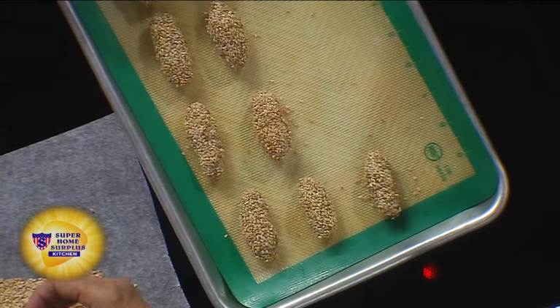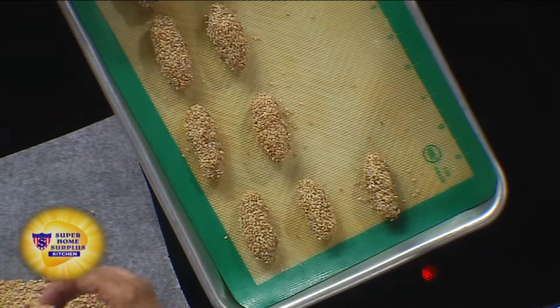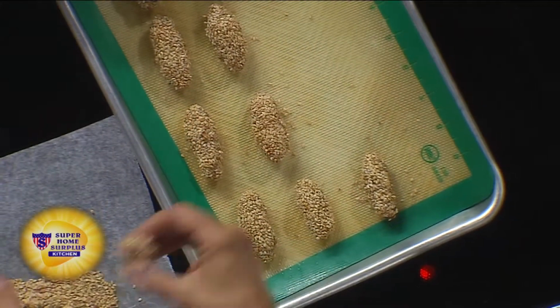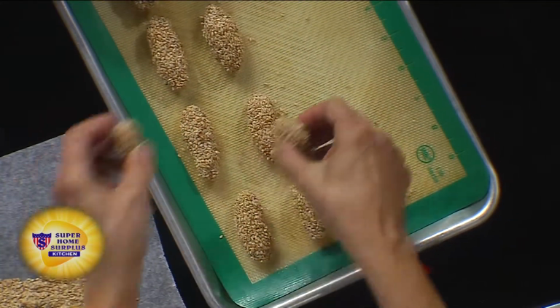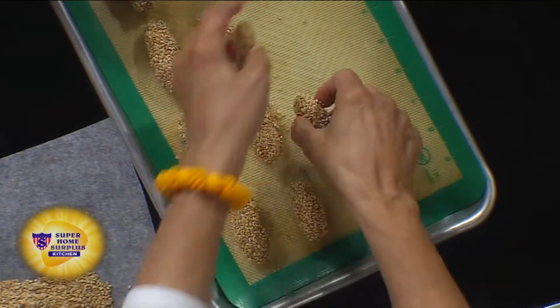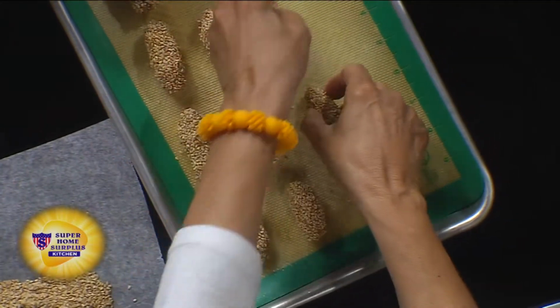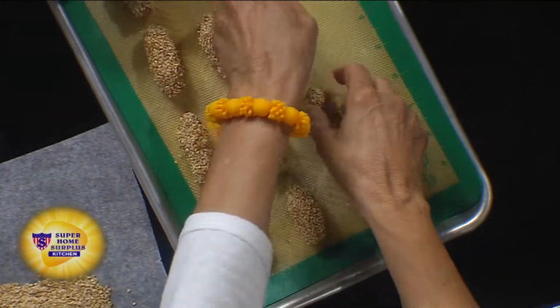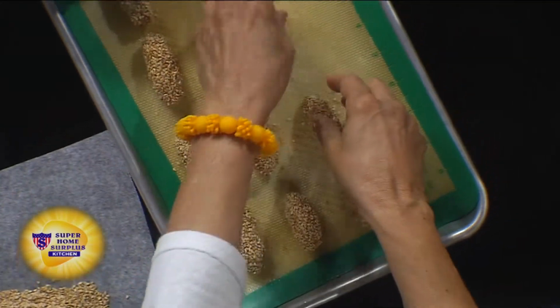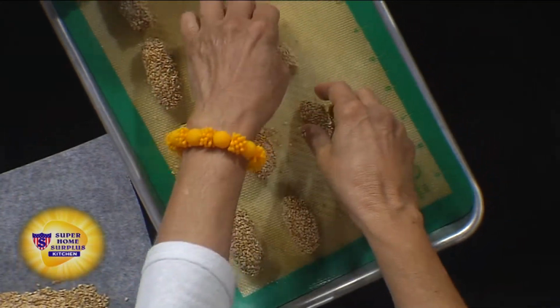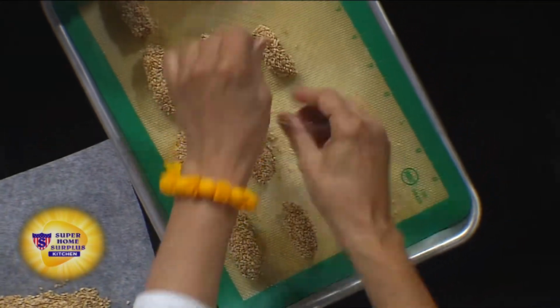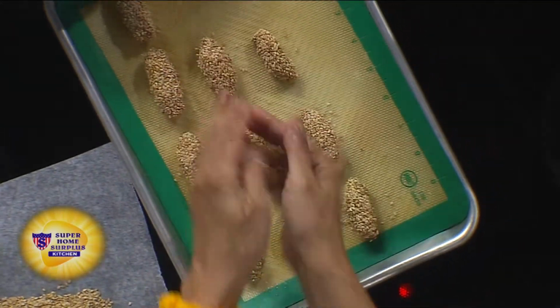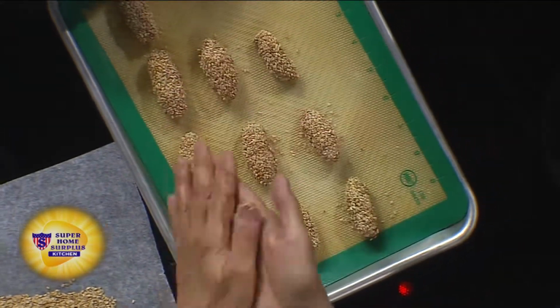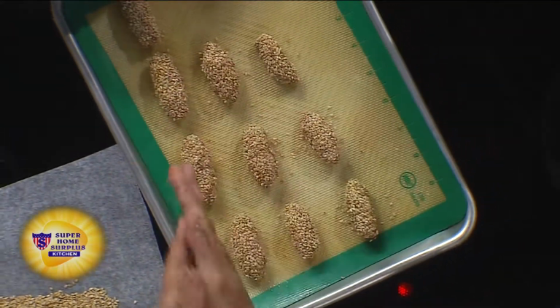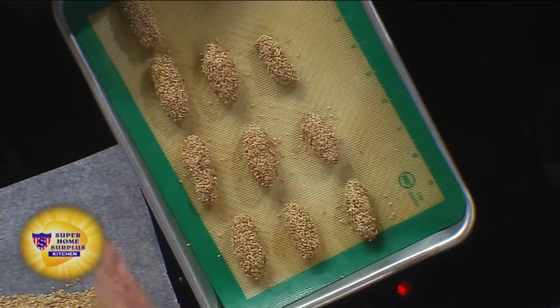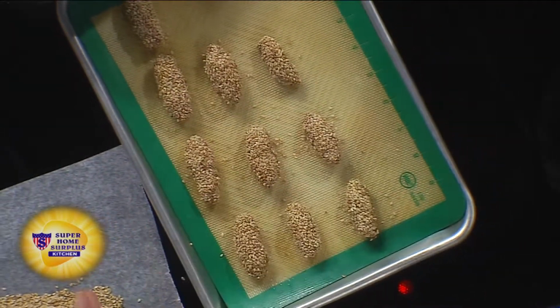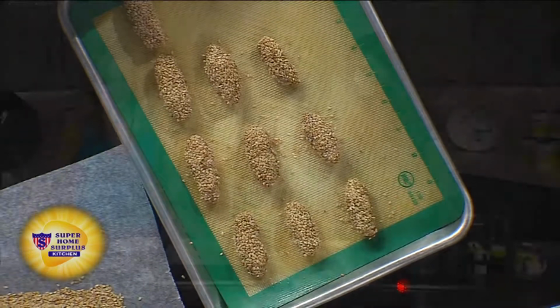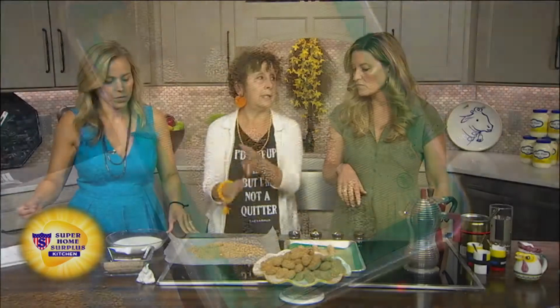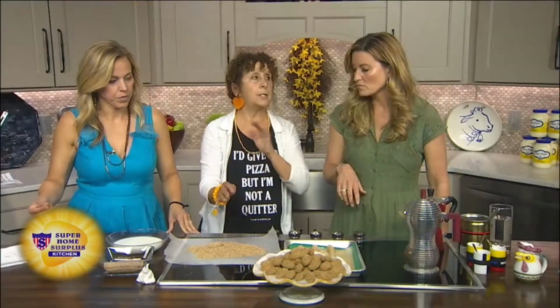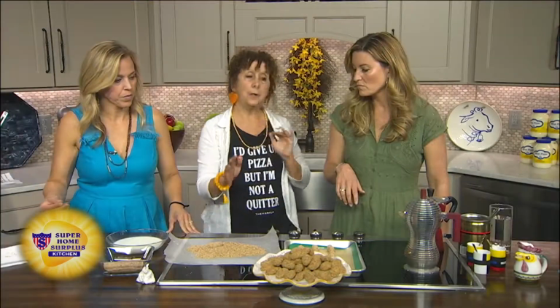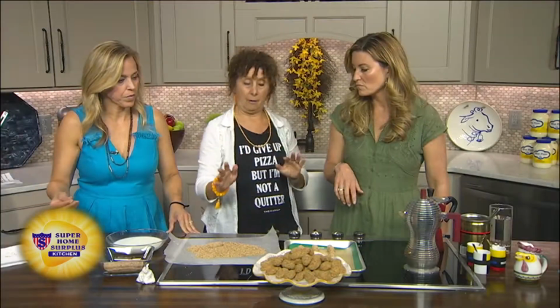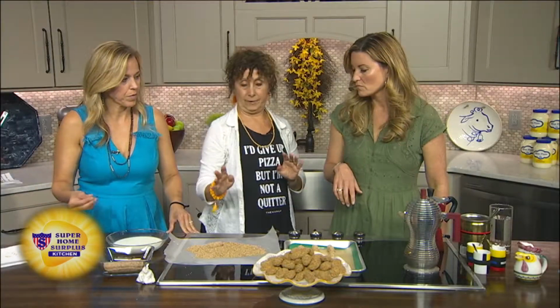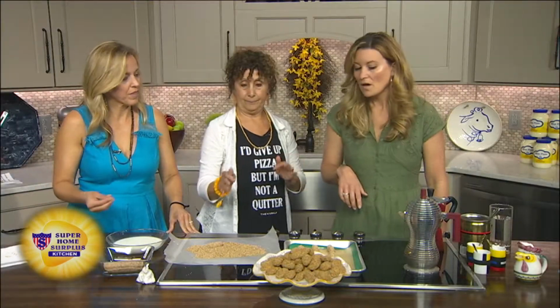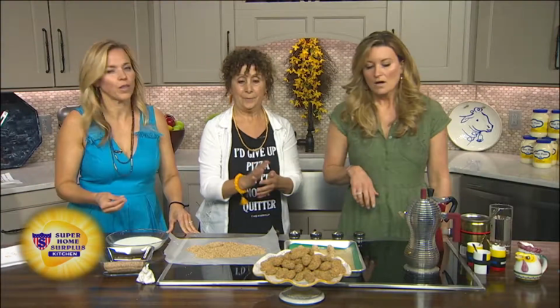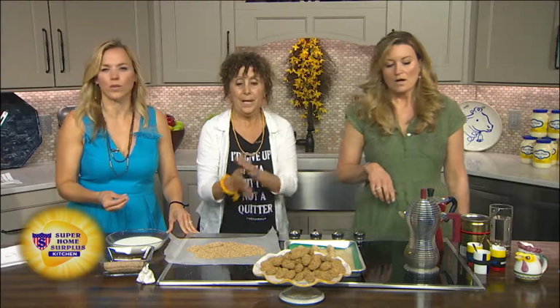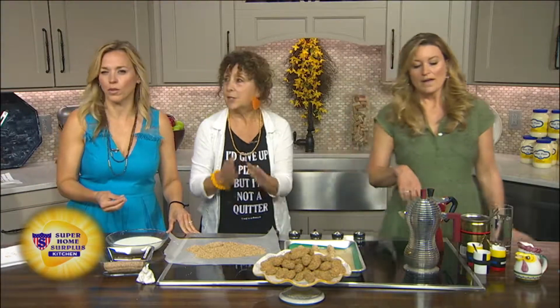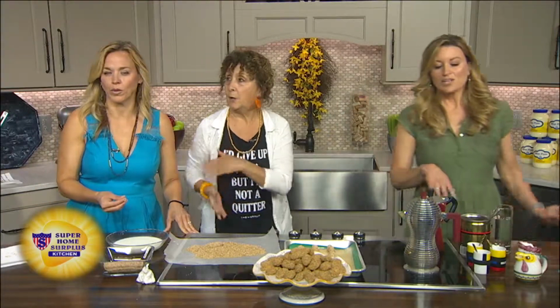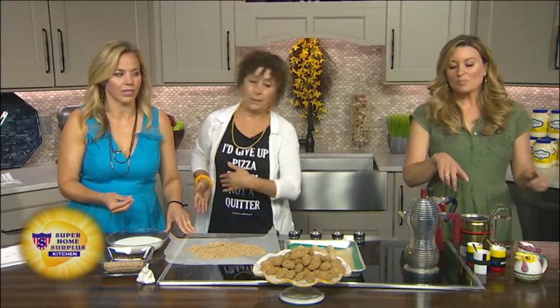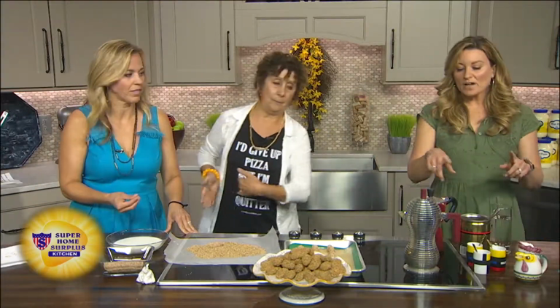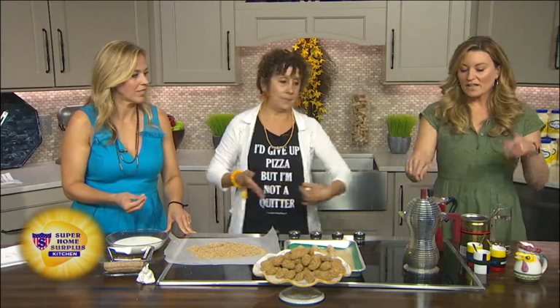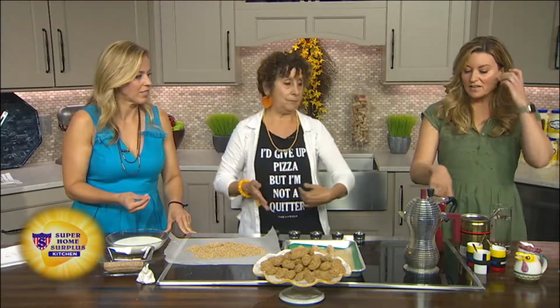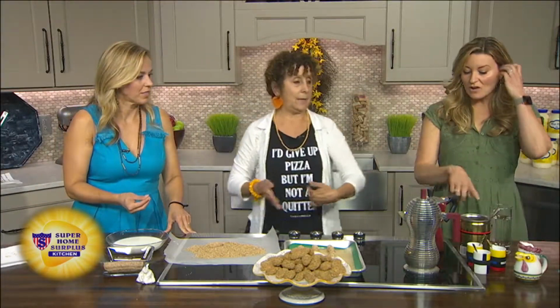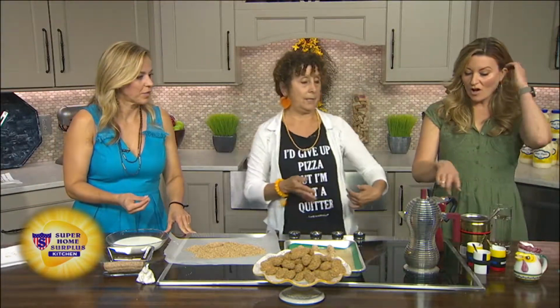This cookie is not a super sweet cookie, so it goes really nicely with coffee. And you brought some in — let's move down here.